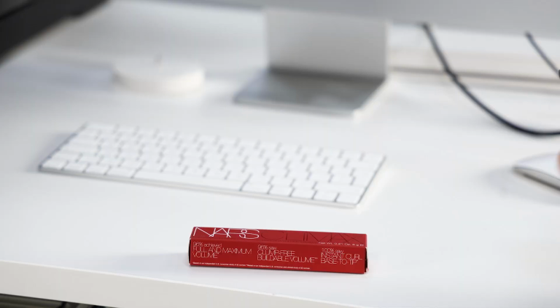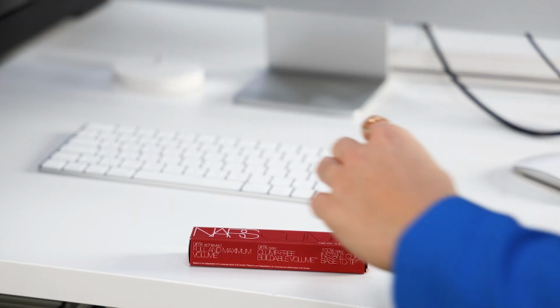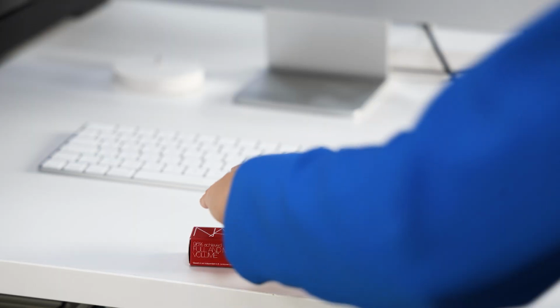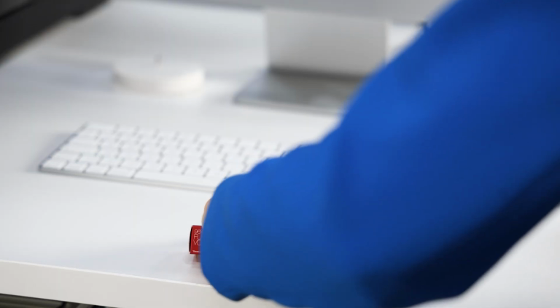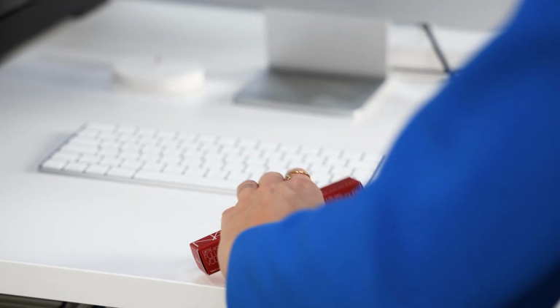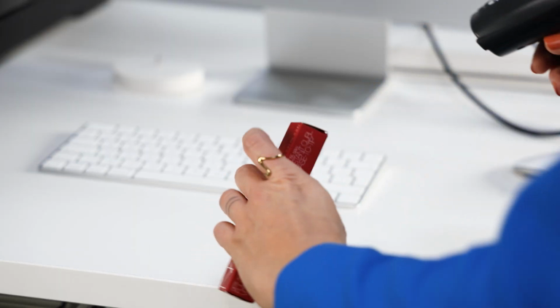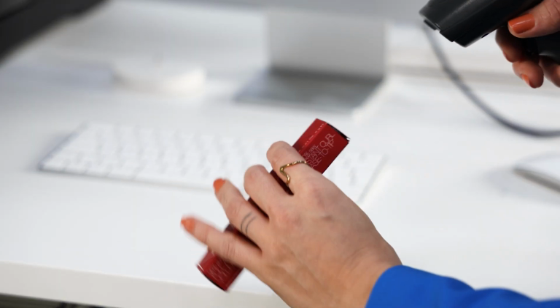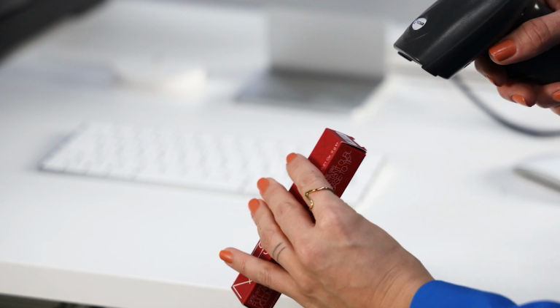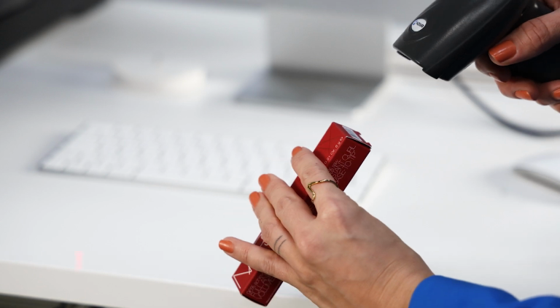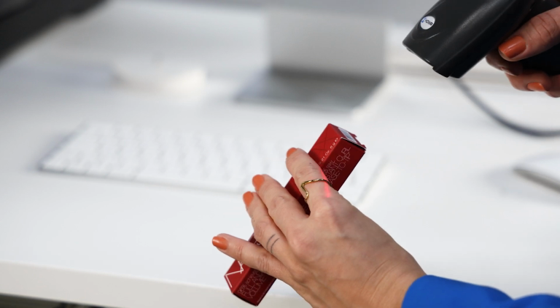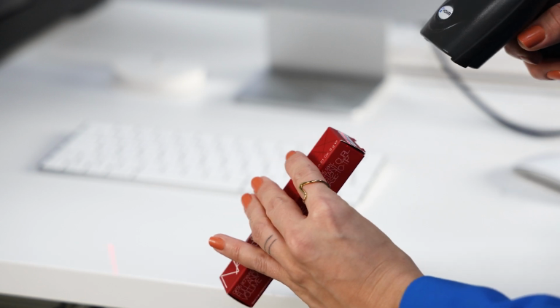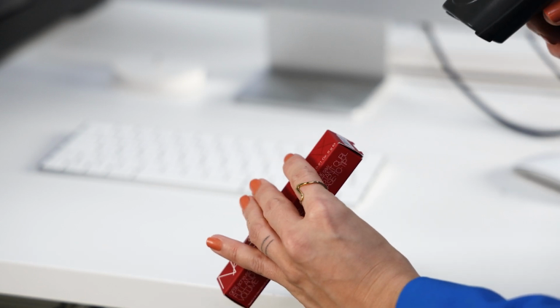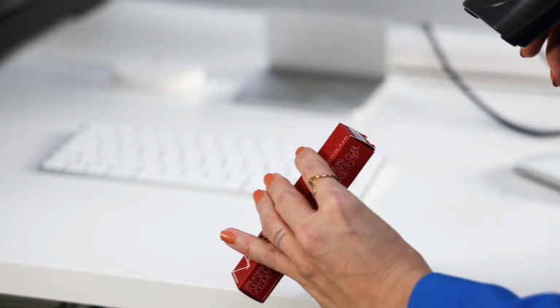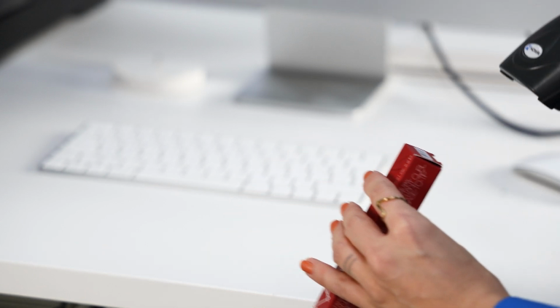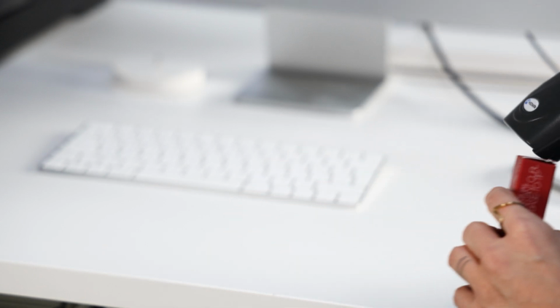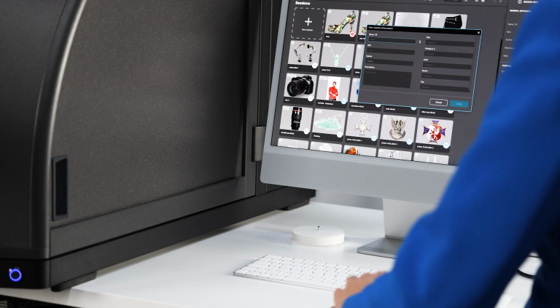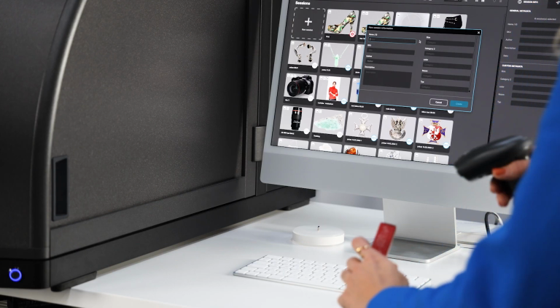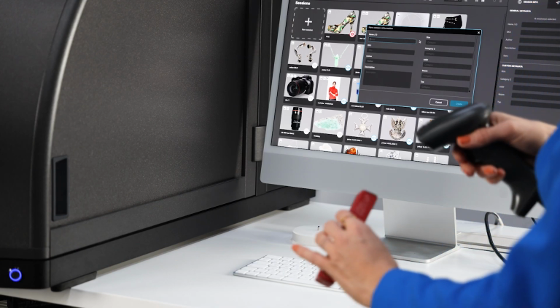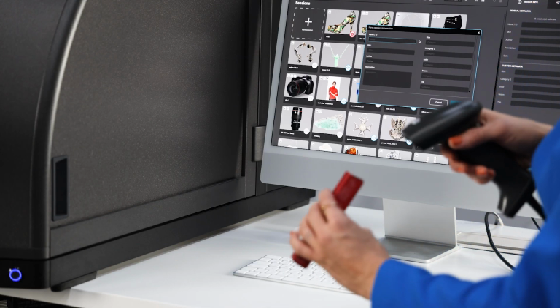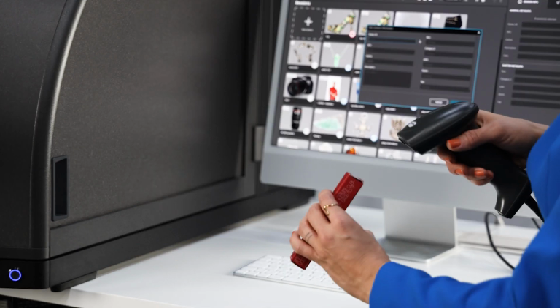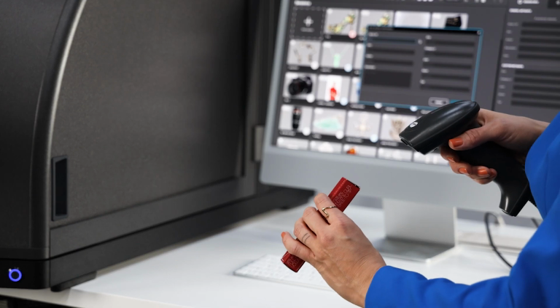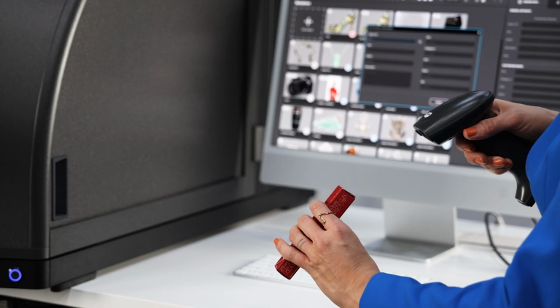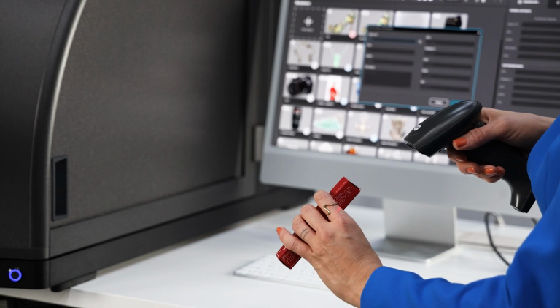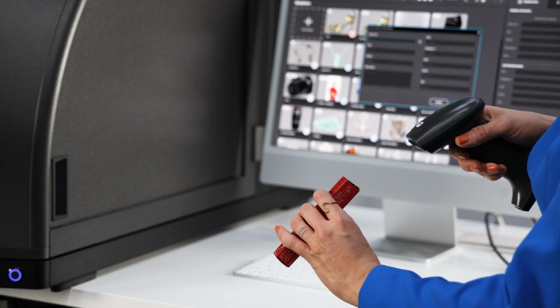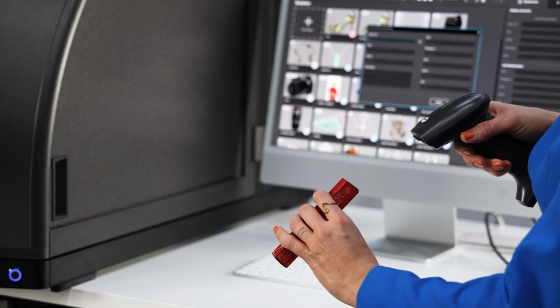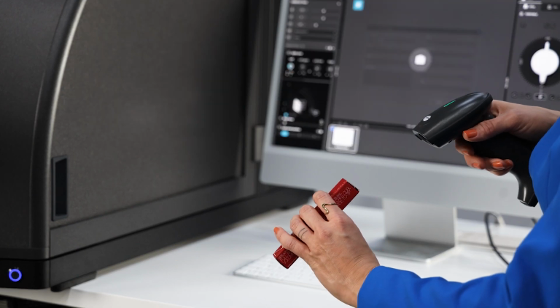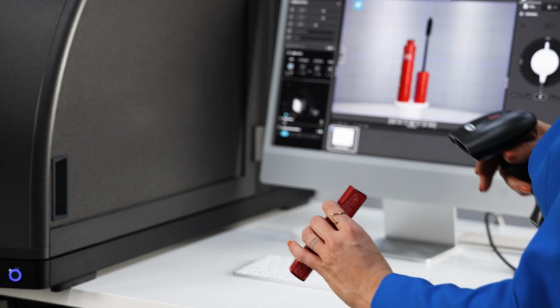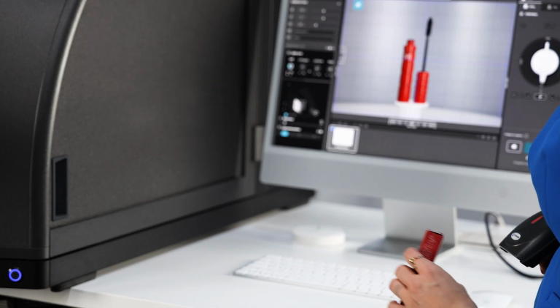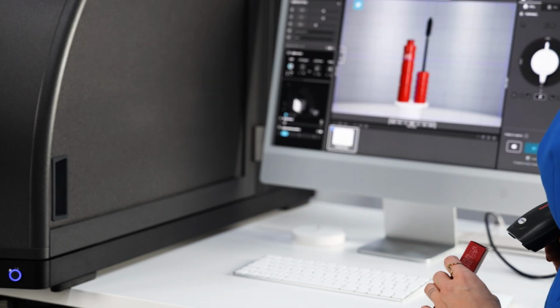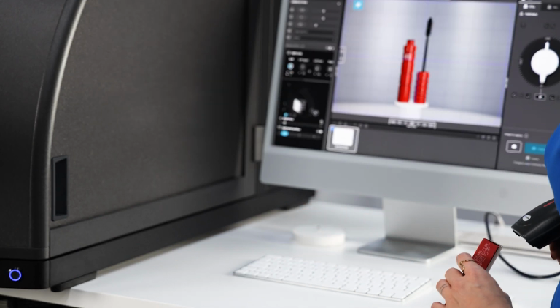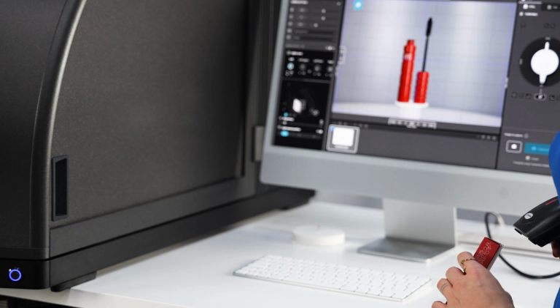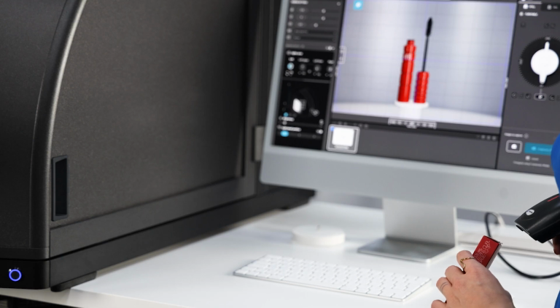Start by scanning the unique product code. Our system will automatically assign it to output file names and link it with the product in your online store.